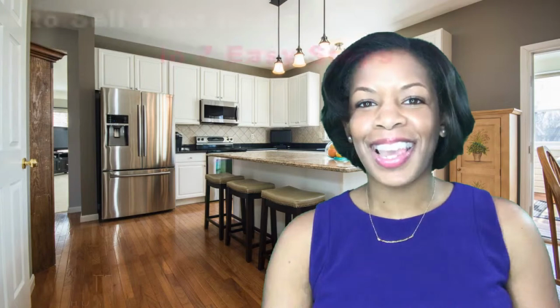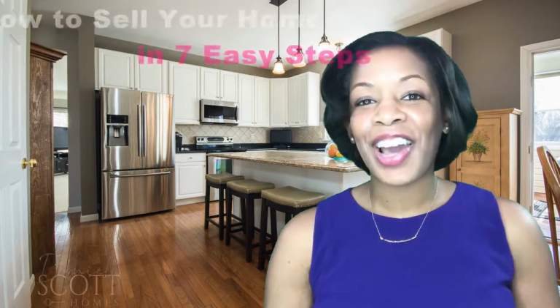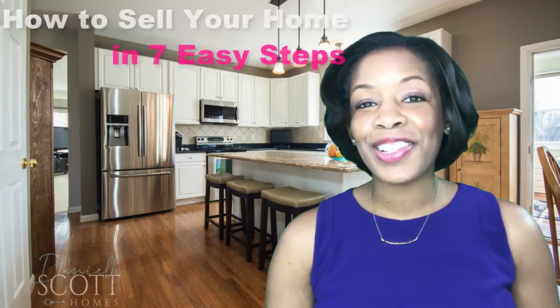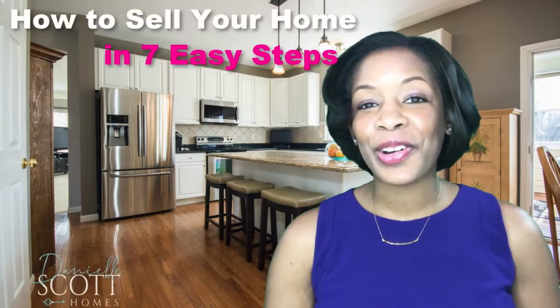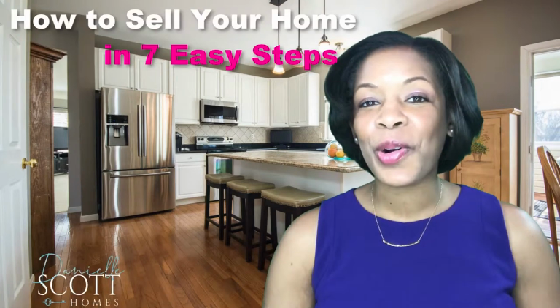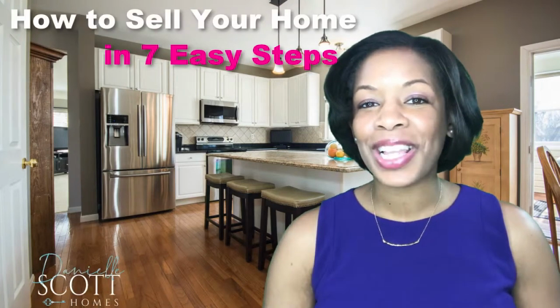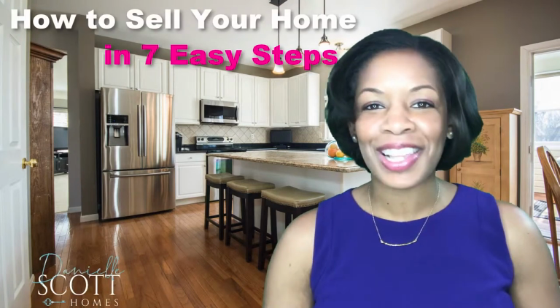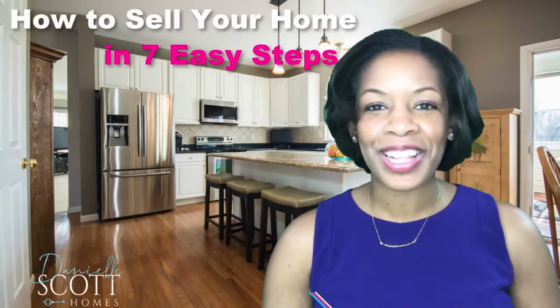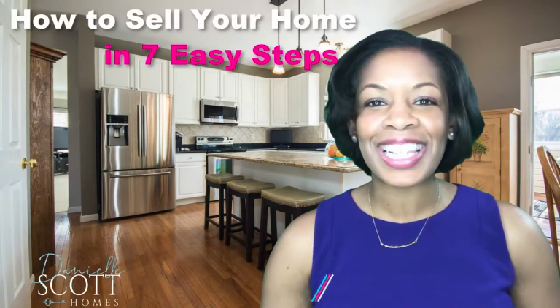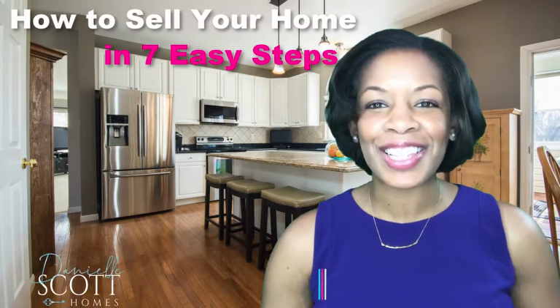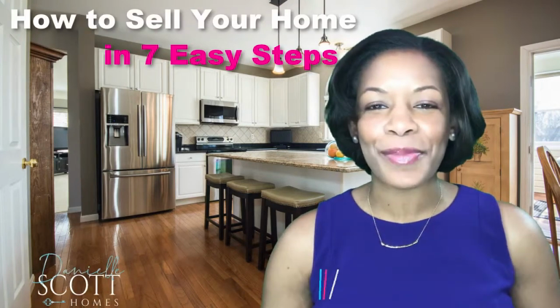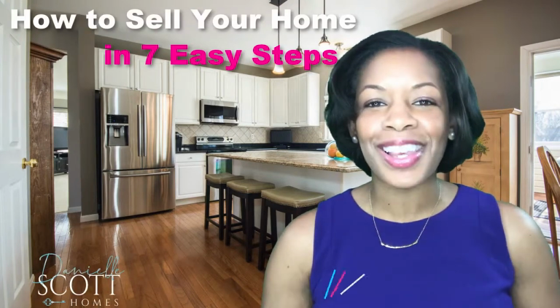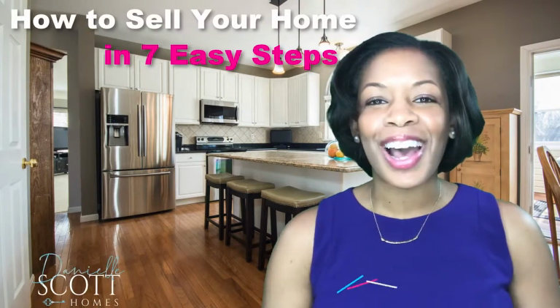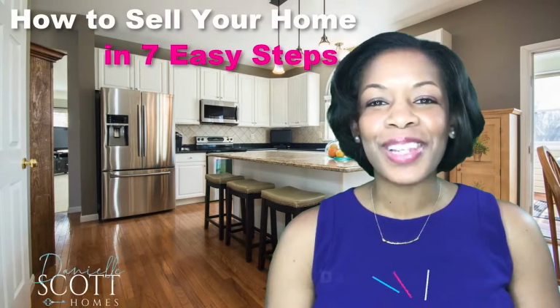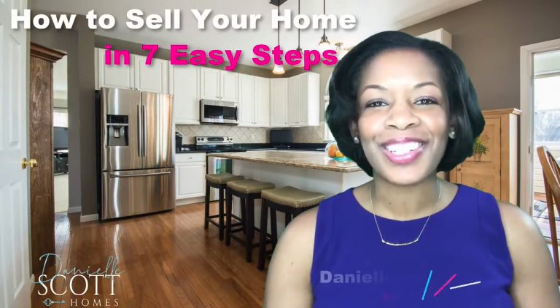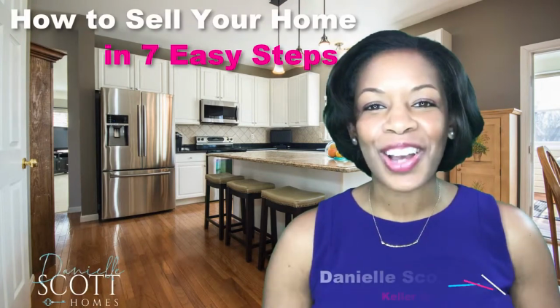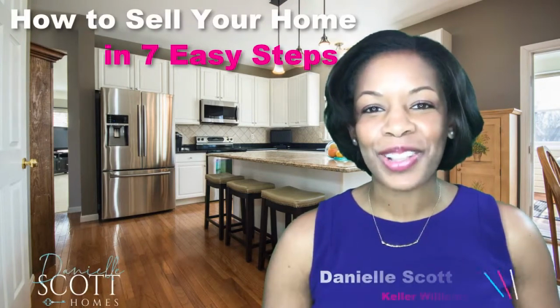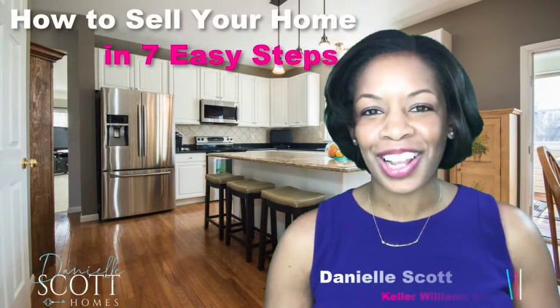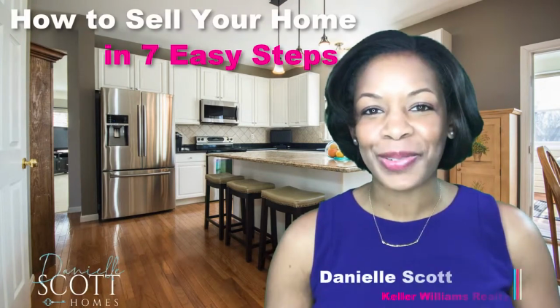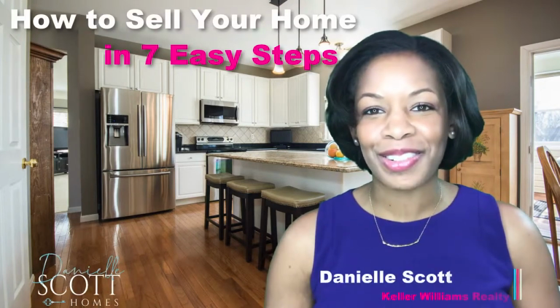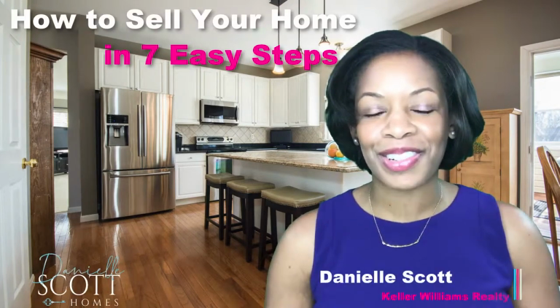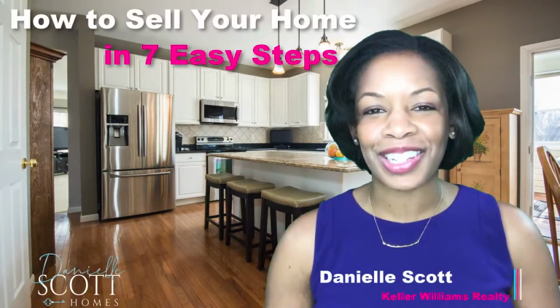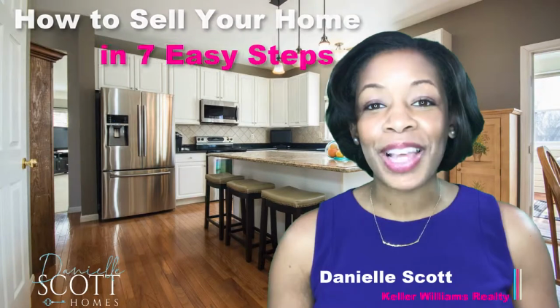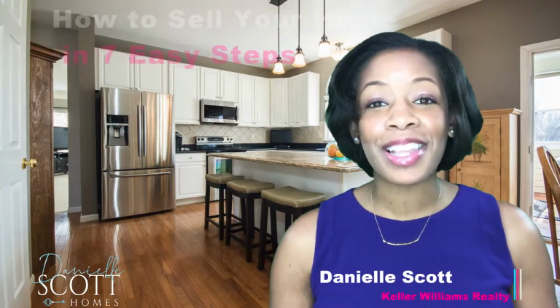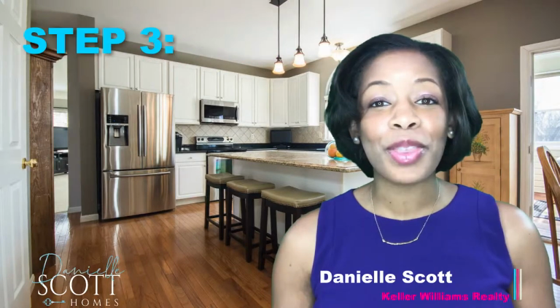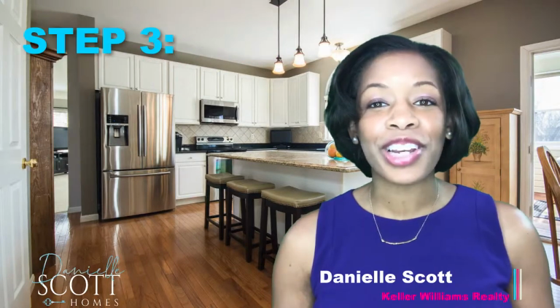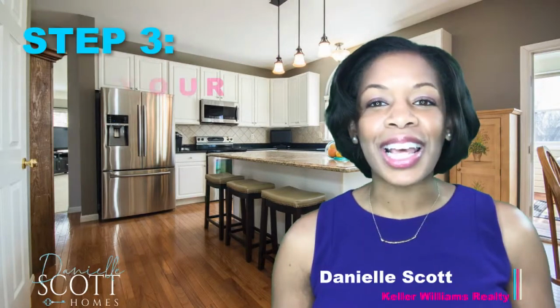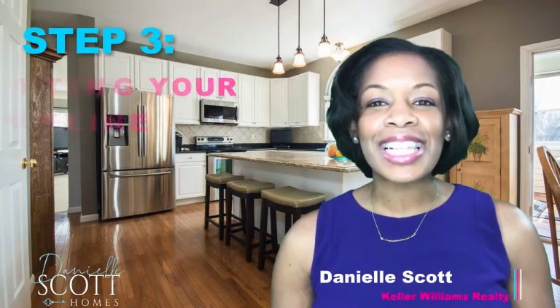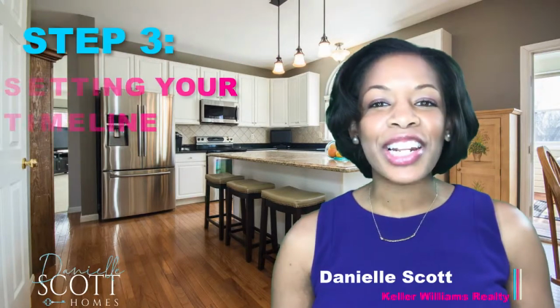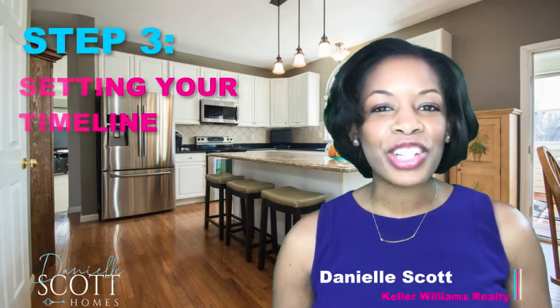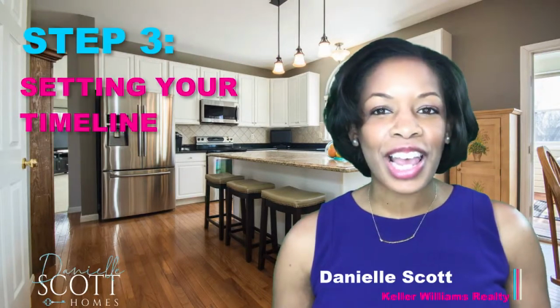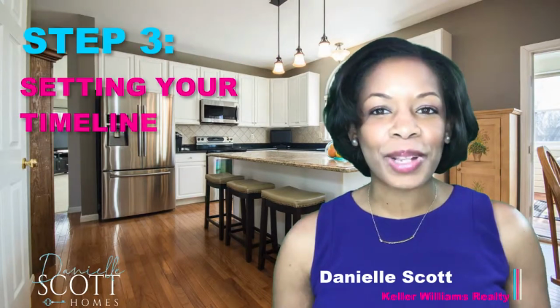How to sell your home in seven easy steps. I'm Danielle Scott with Keller Williams Realty. Step three: setting your timeline.